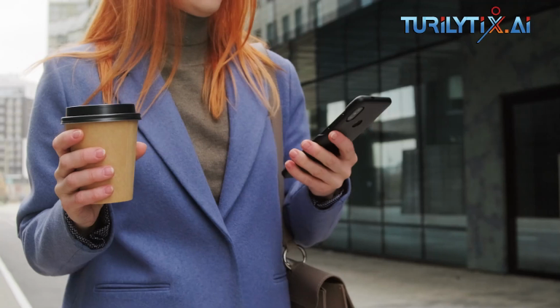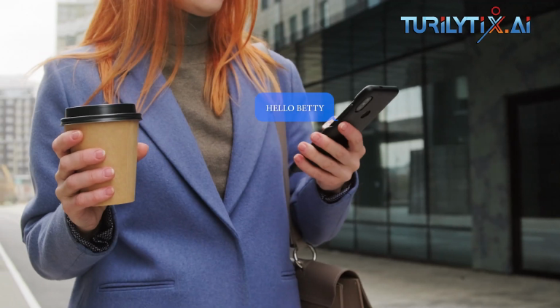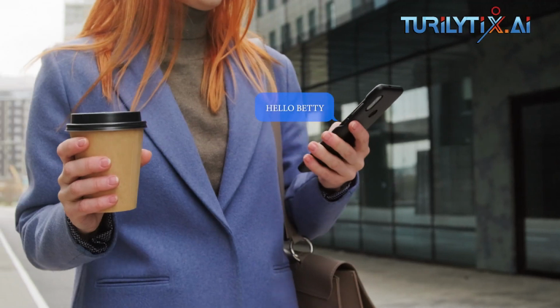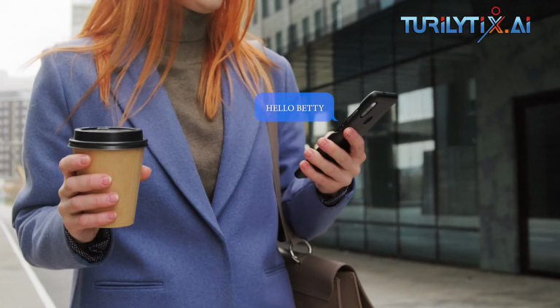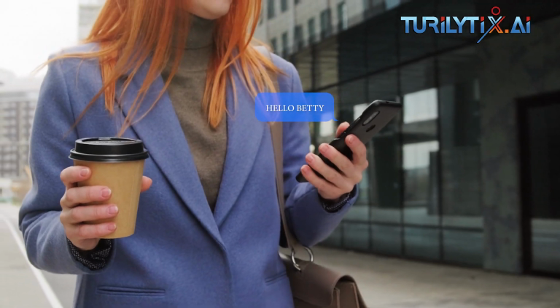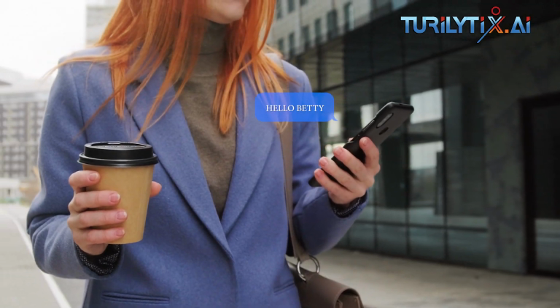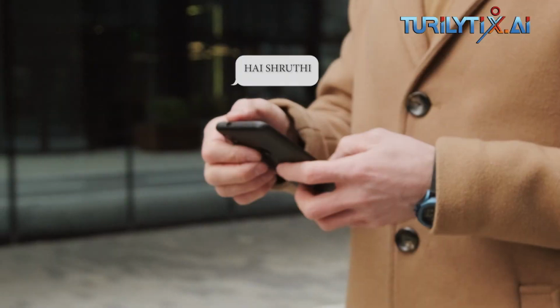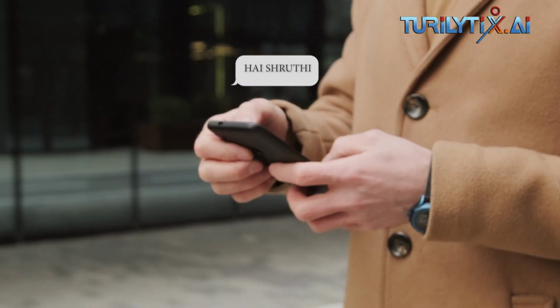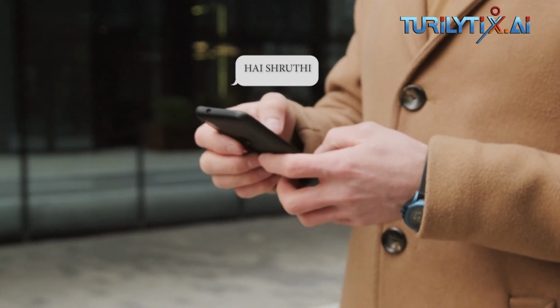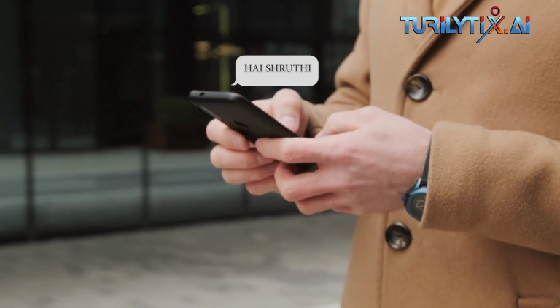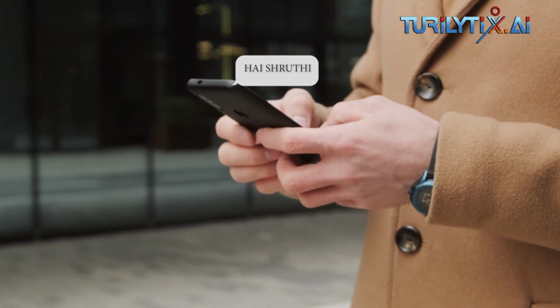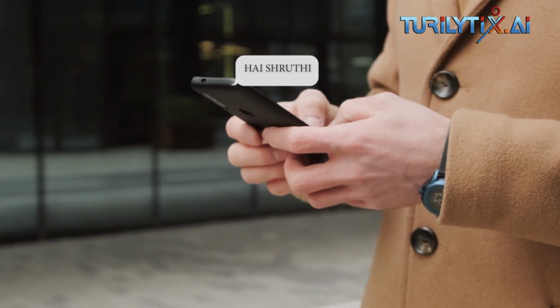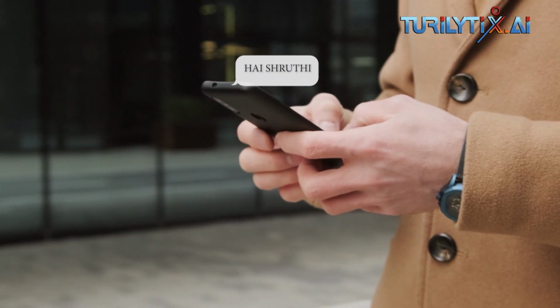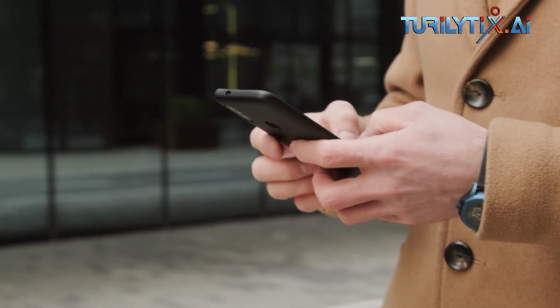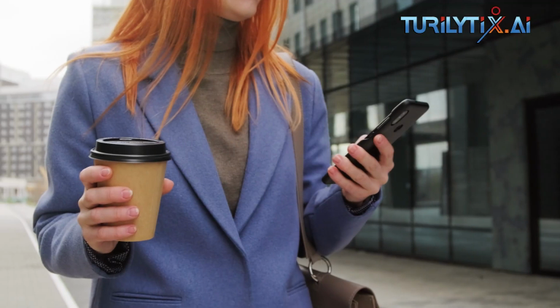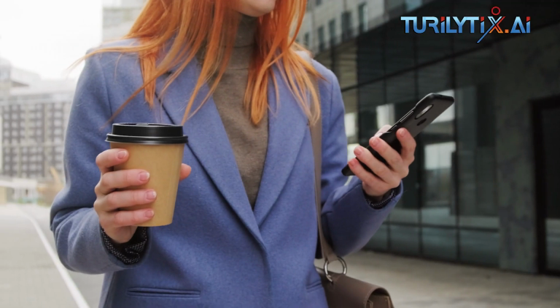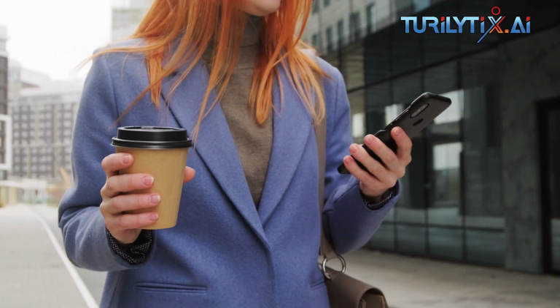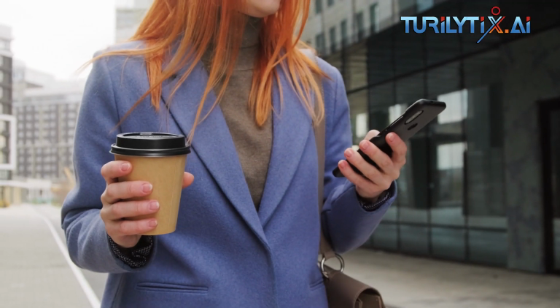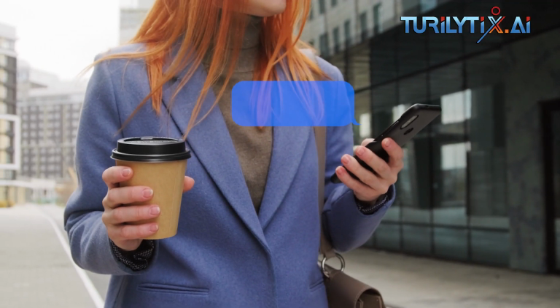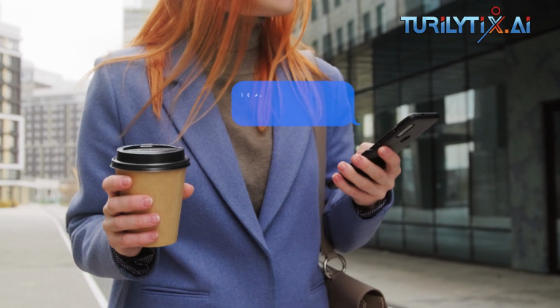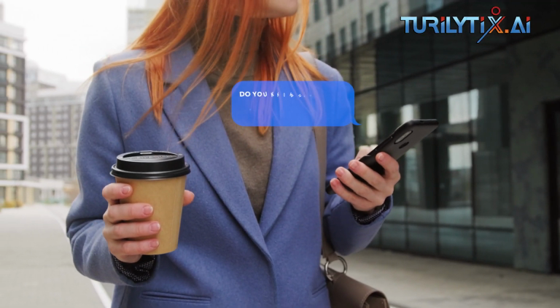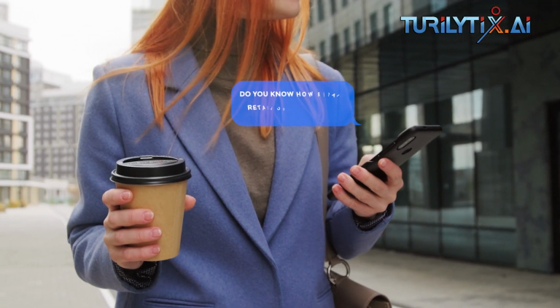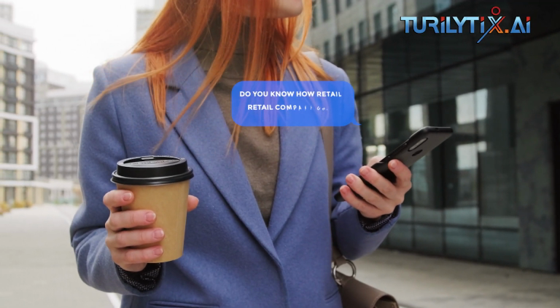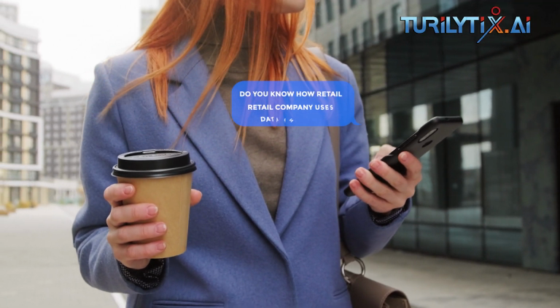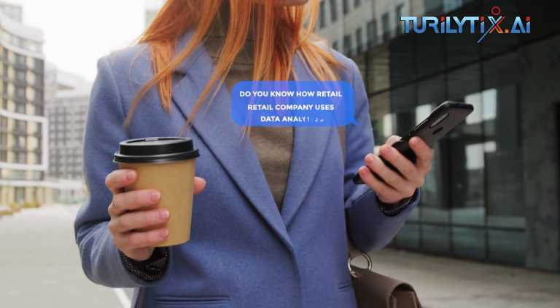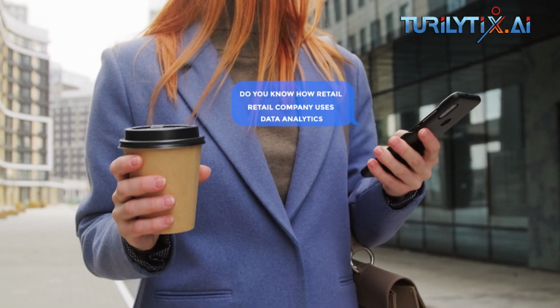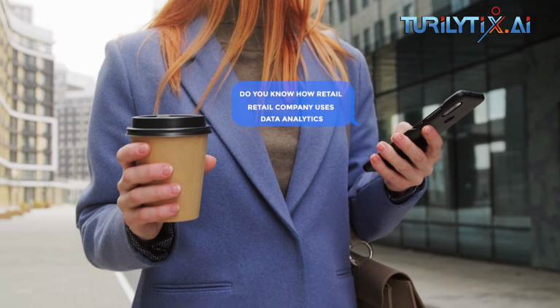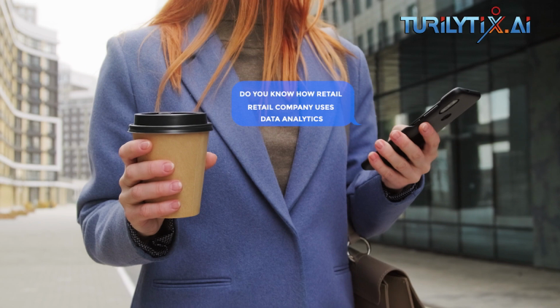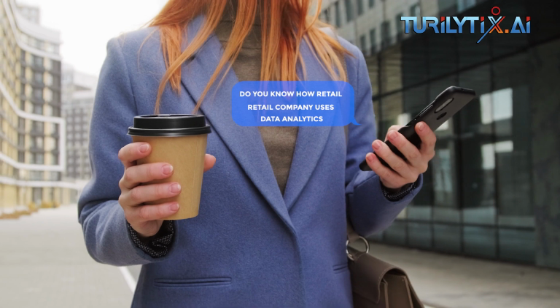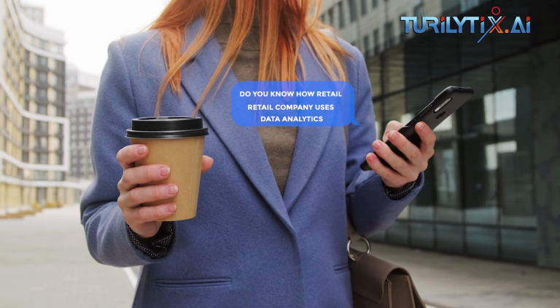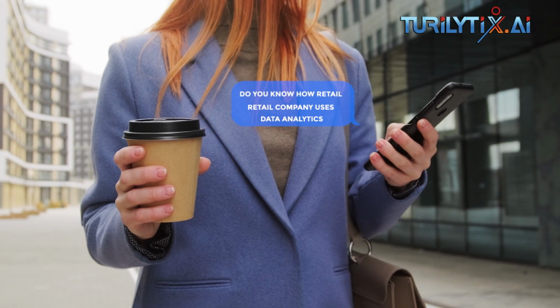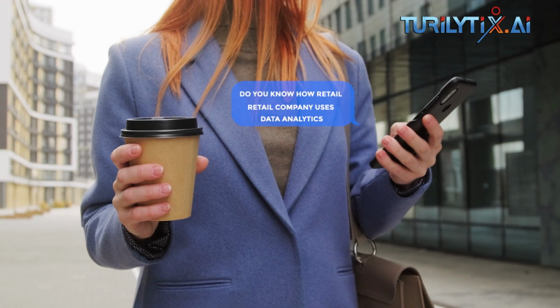Hello Betty. Hi, Shruthi. Do you know how retail companies use data analytics?